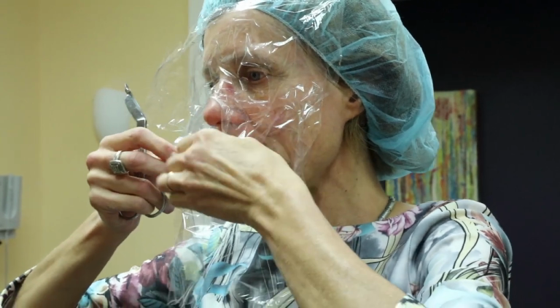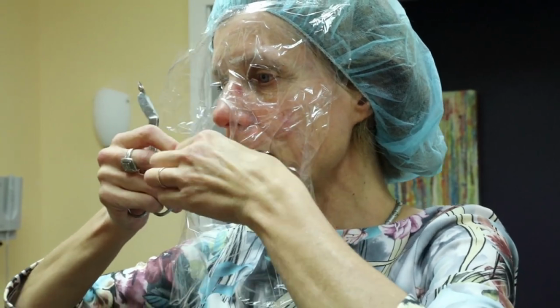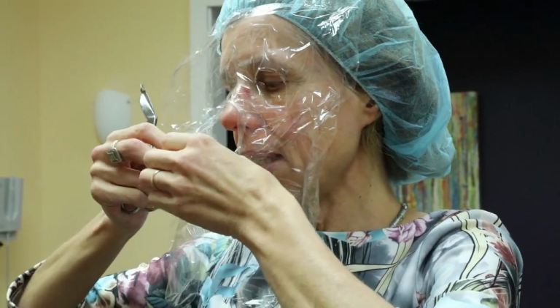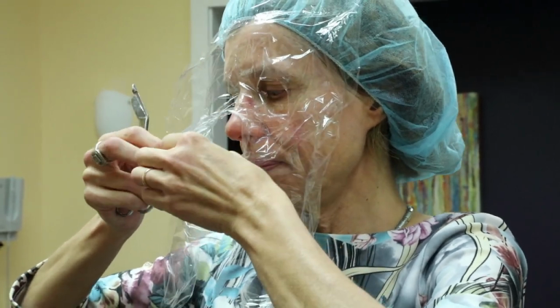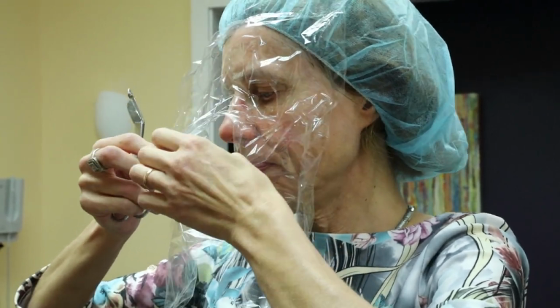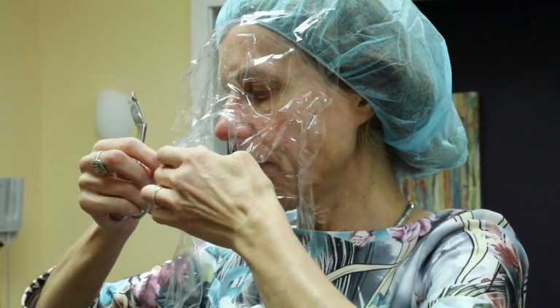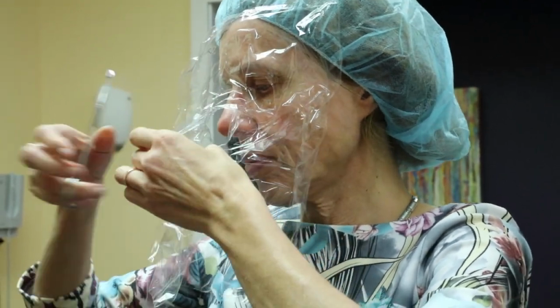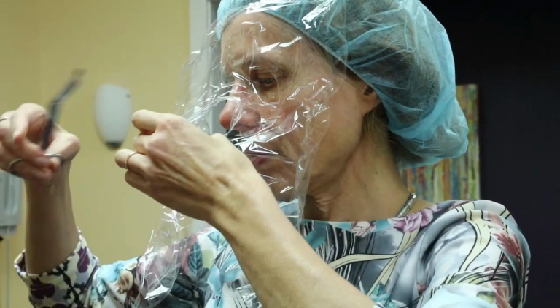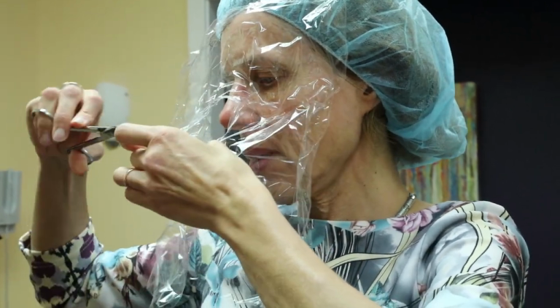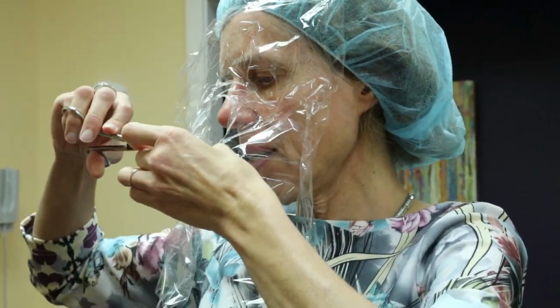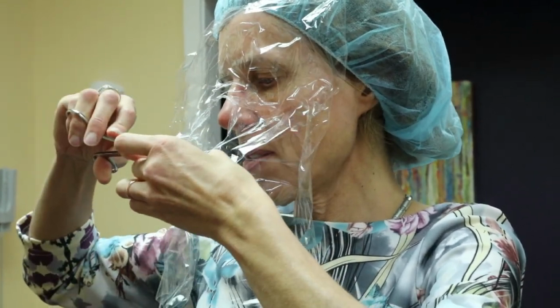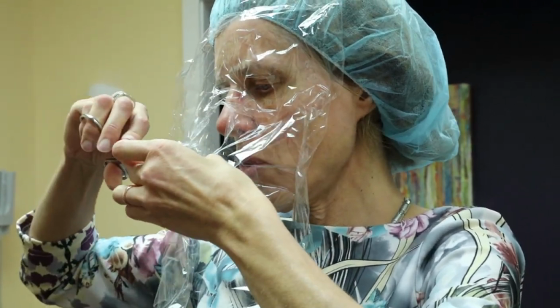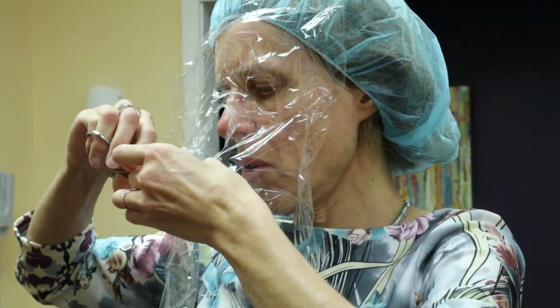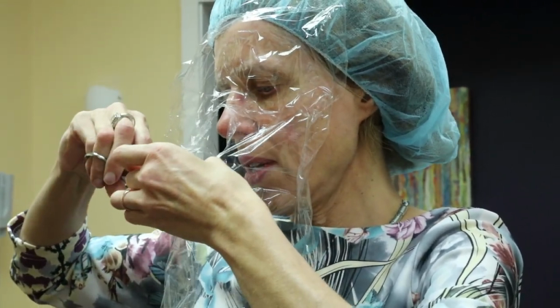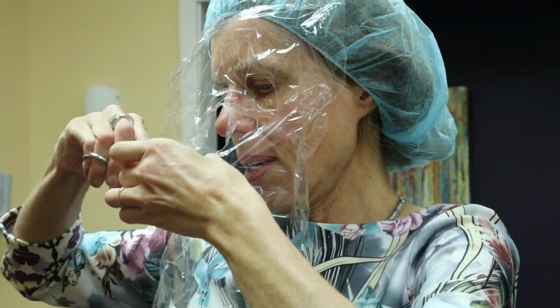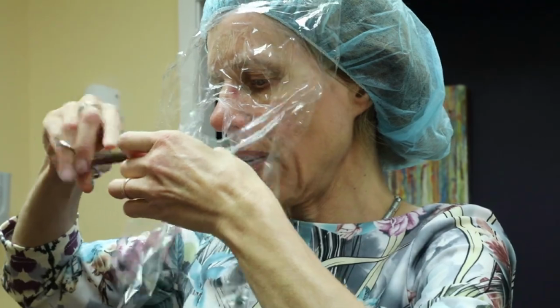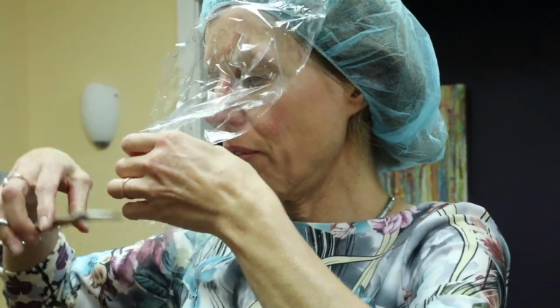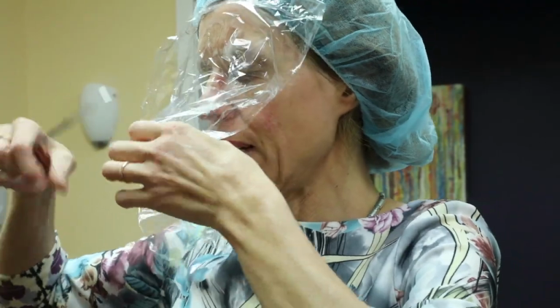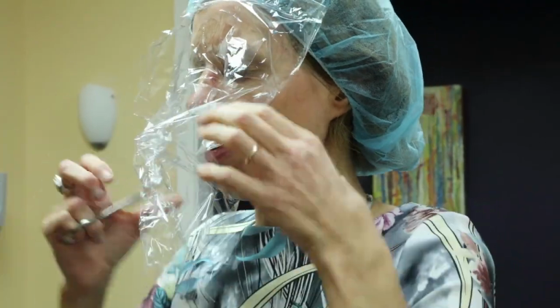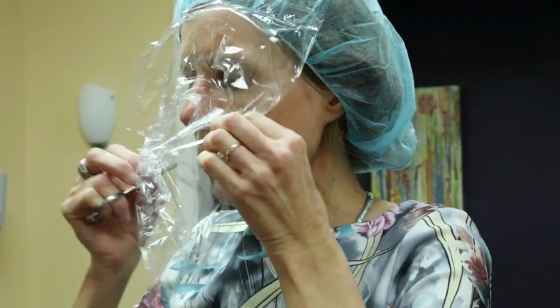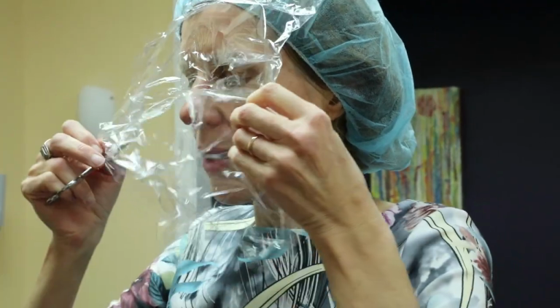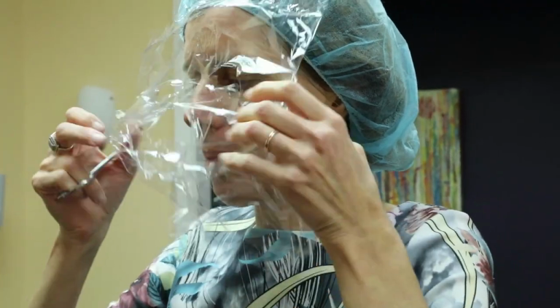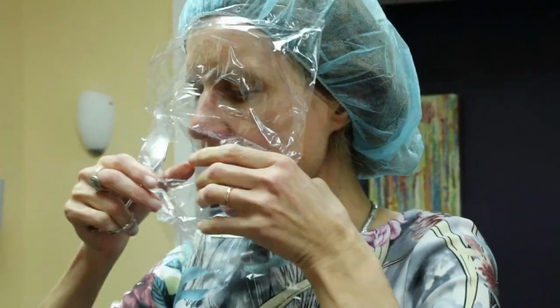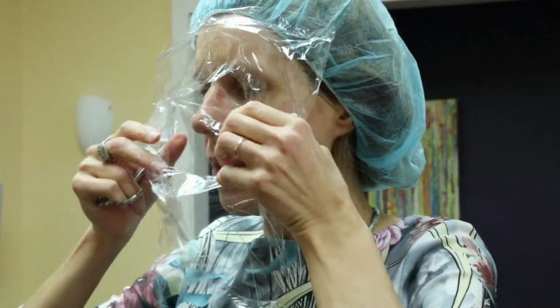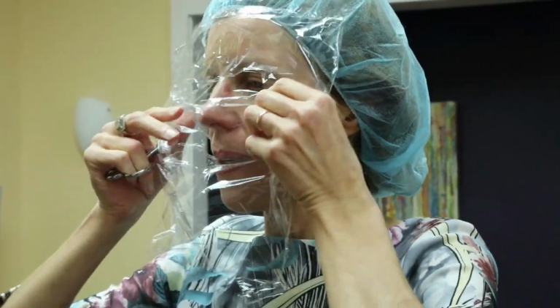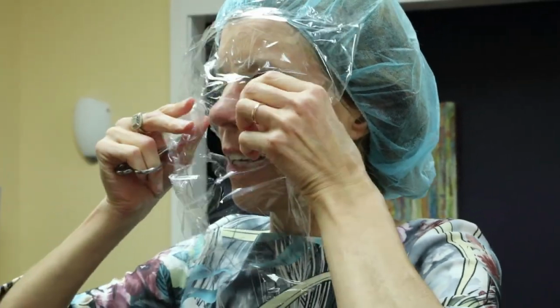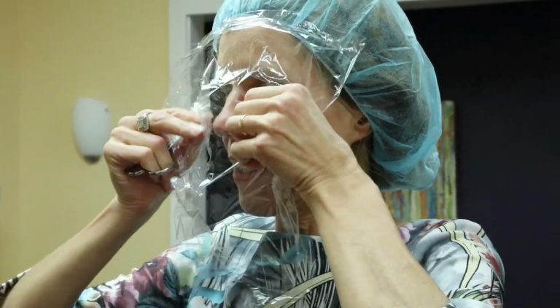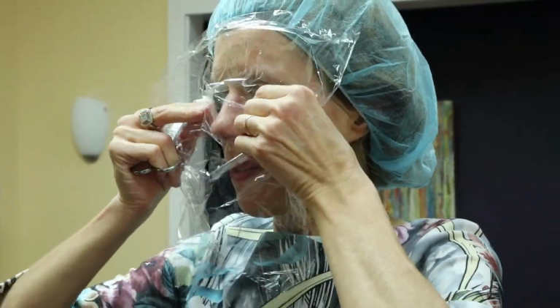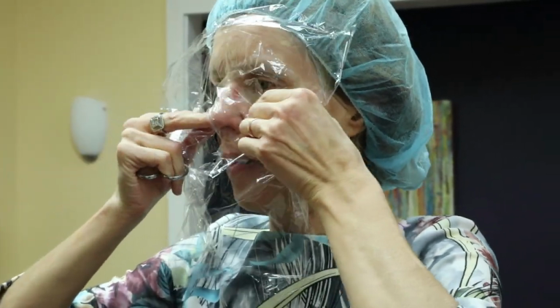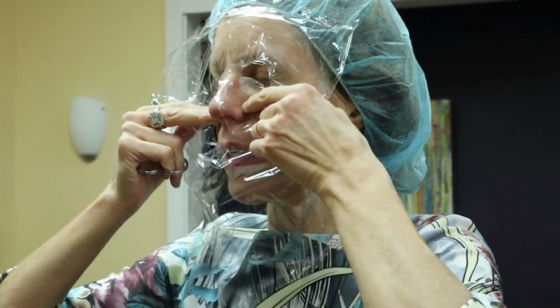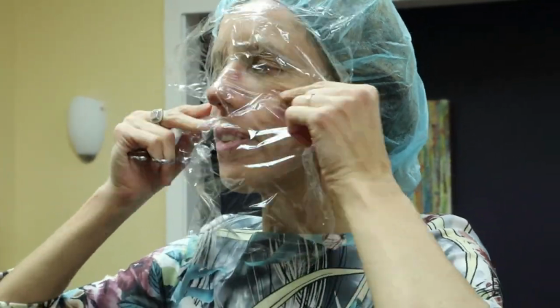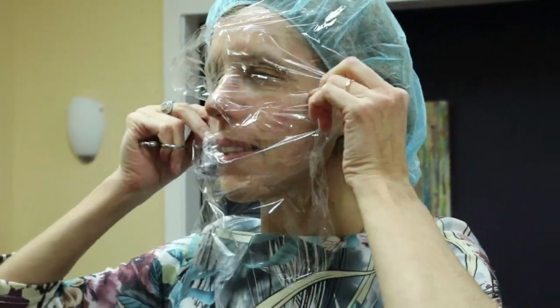Ultimately, there is no right or wrong with this mask — it's just what fits.